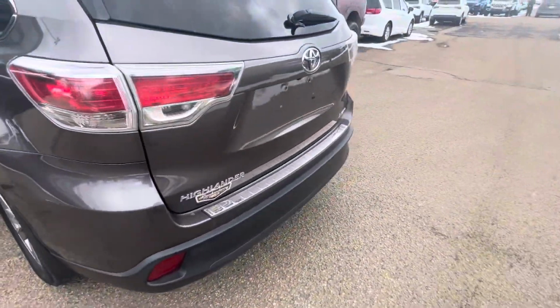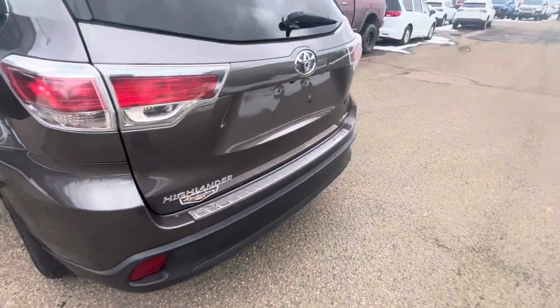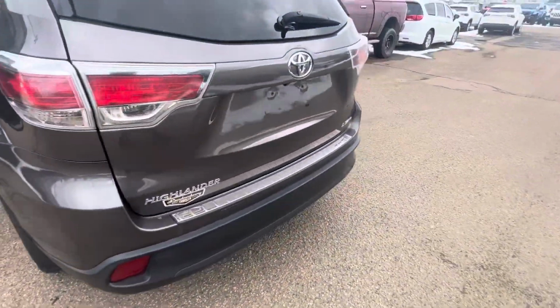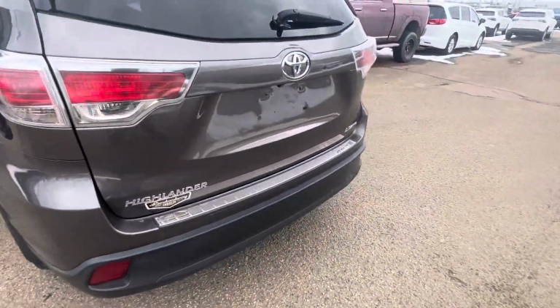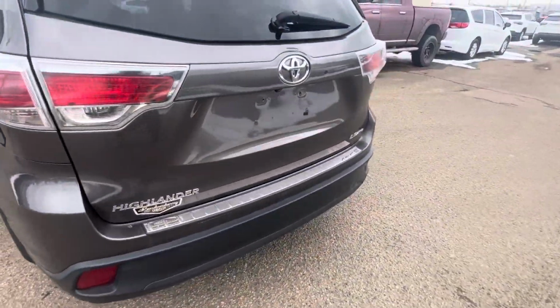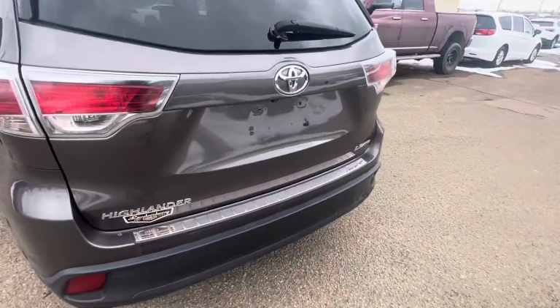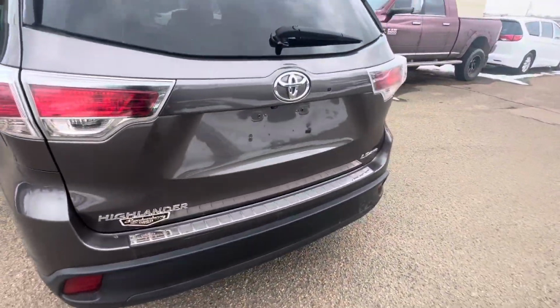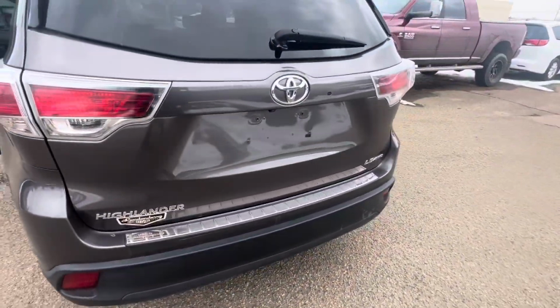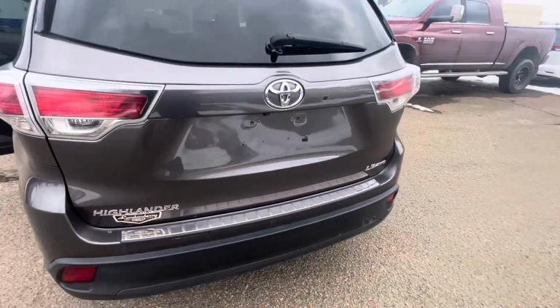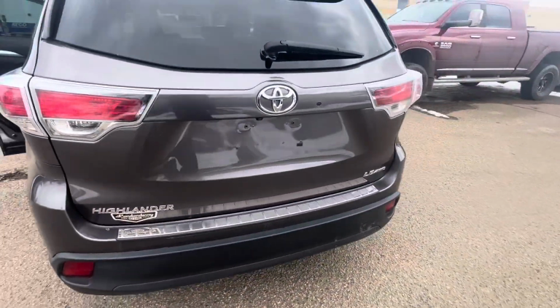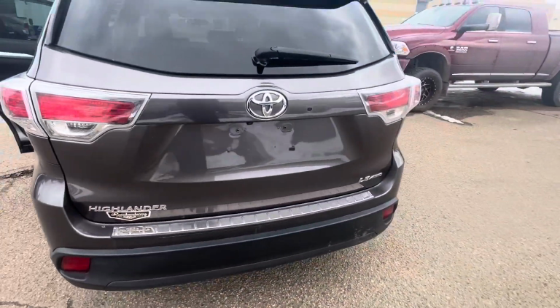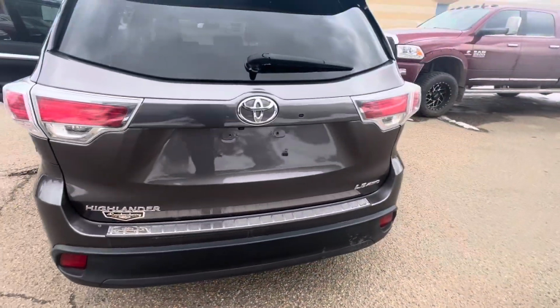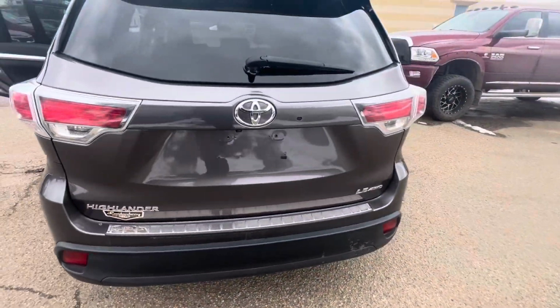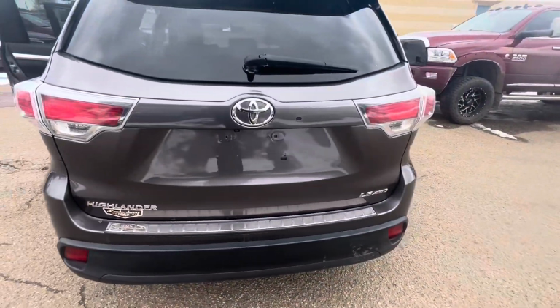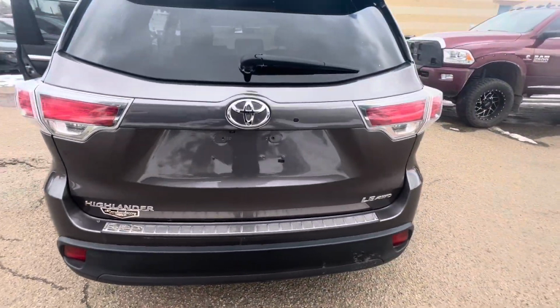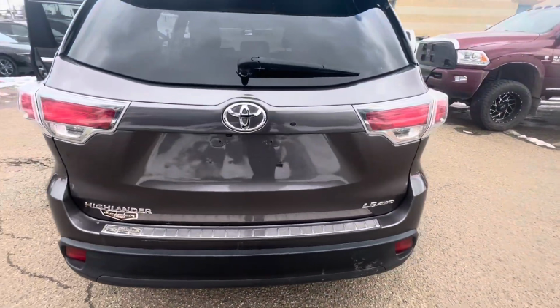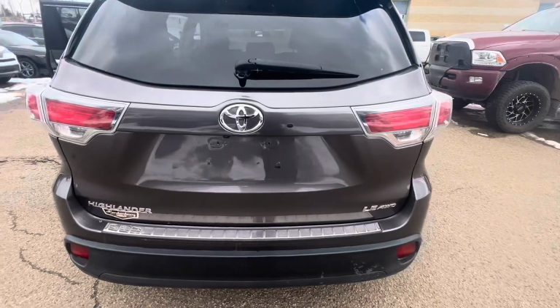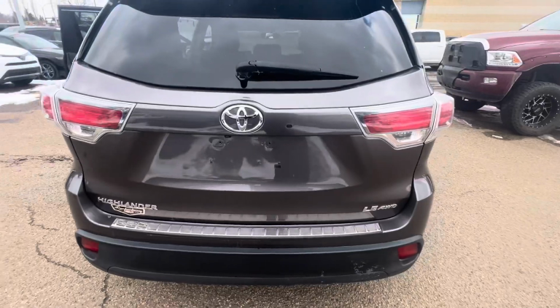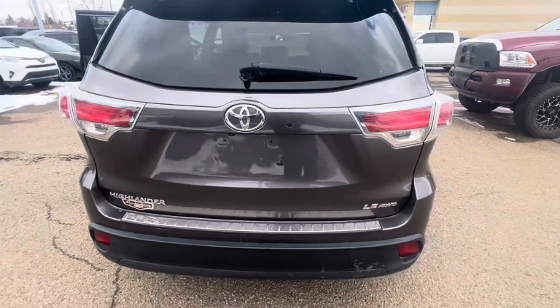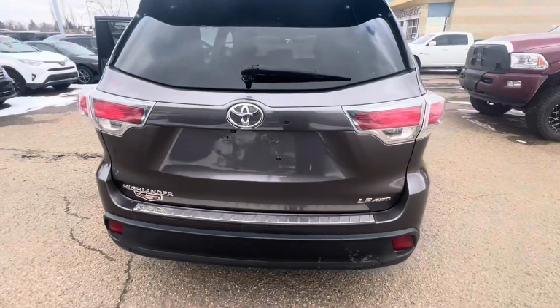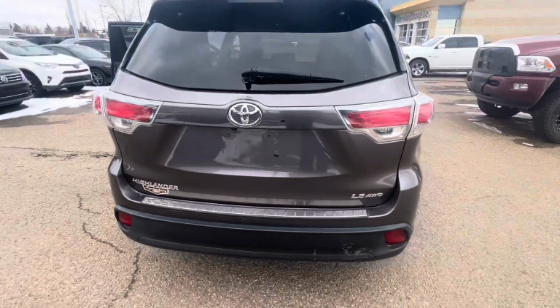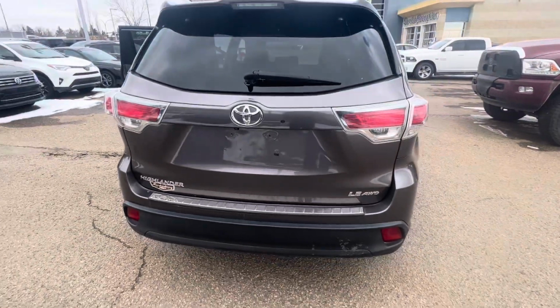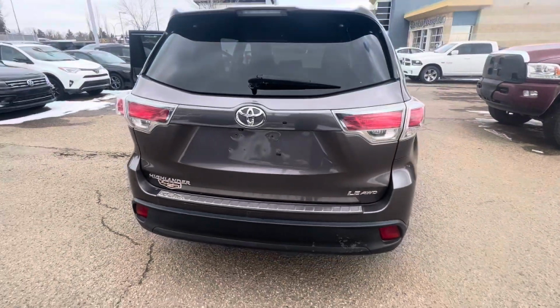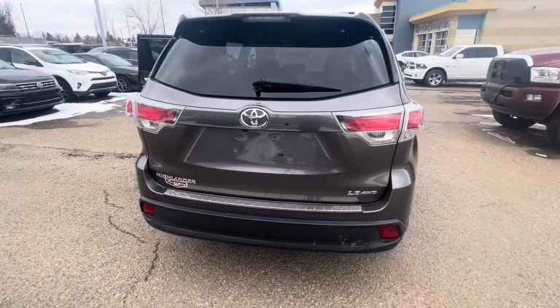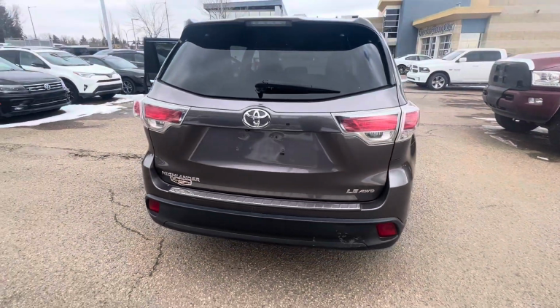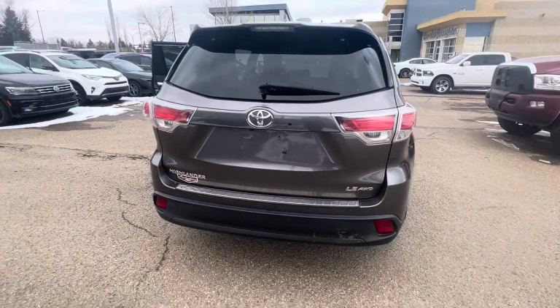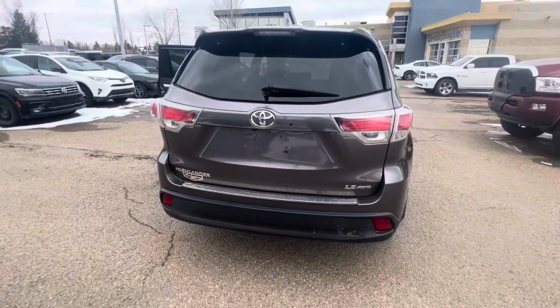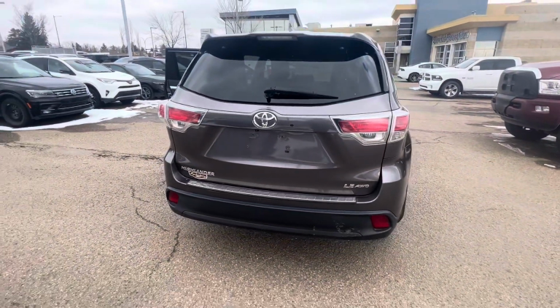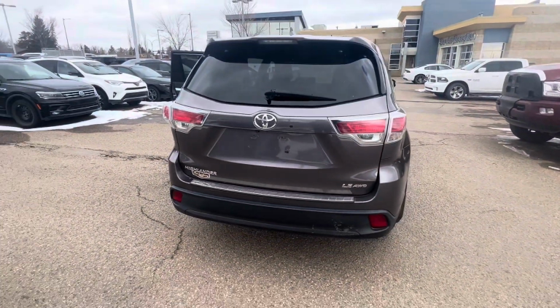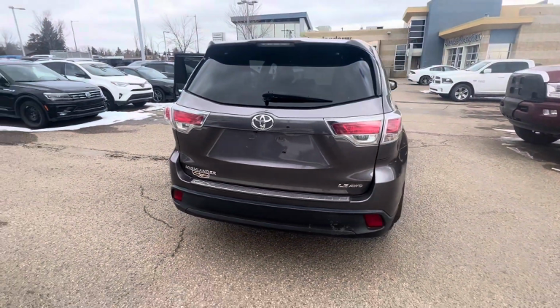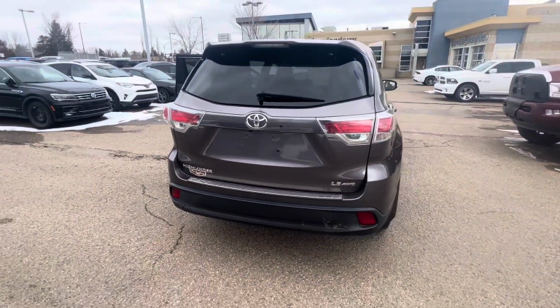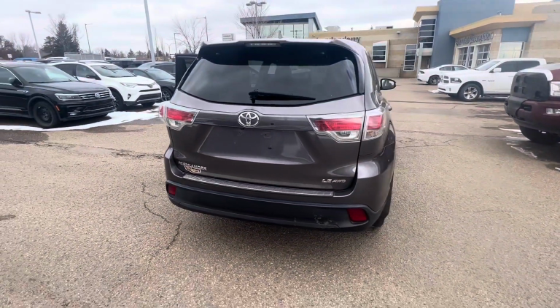Give me a call at 780-473-6388. Hopefully you can come down and take it for a drive.